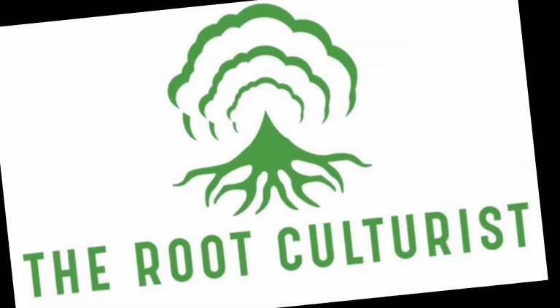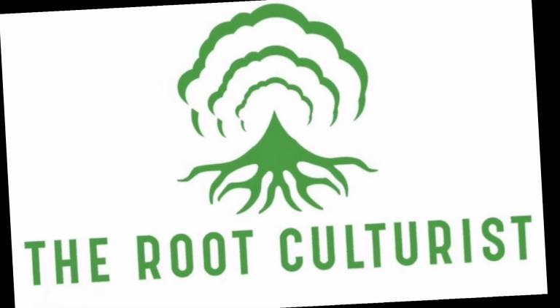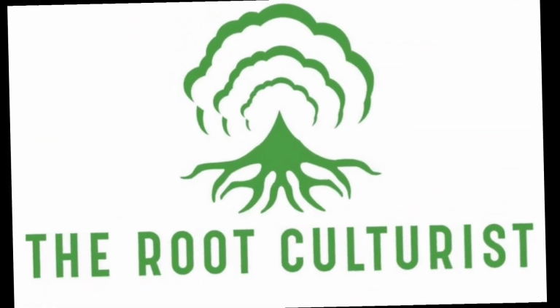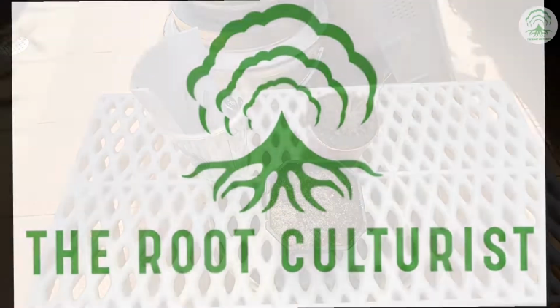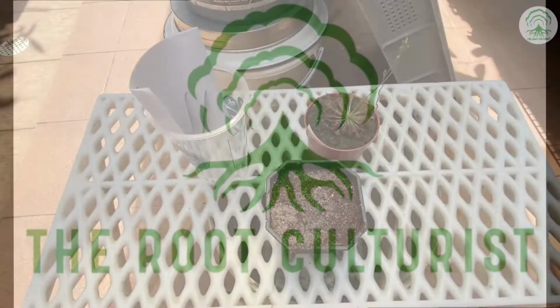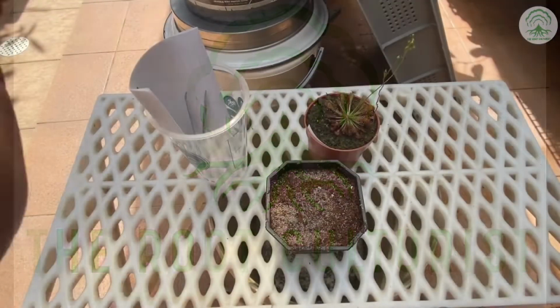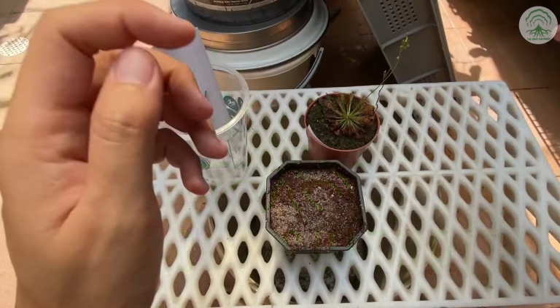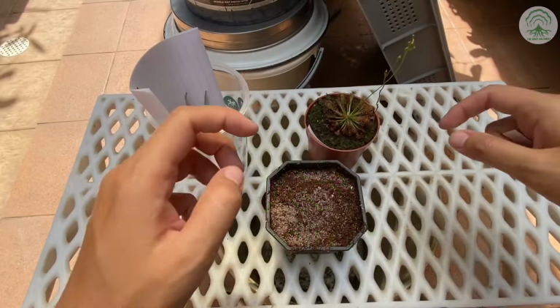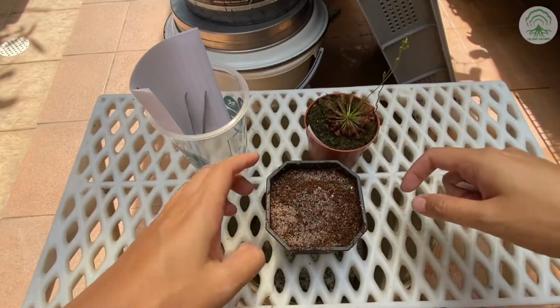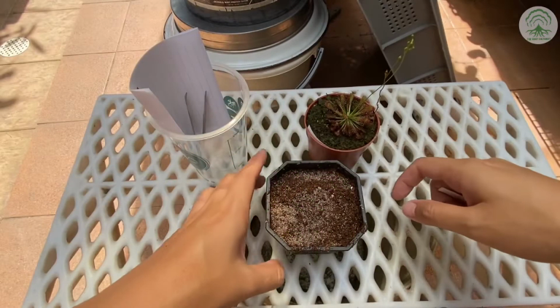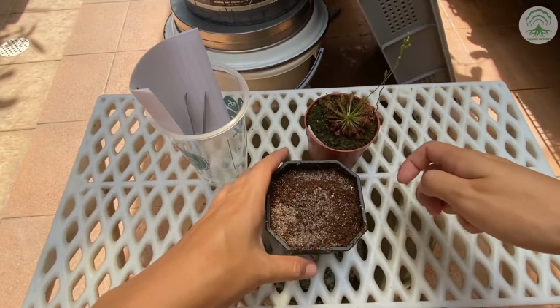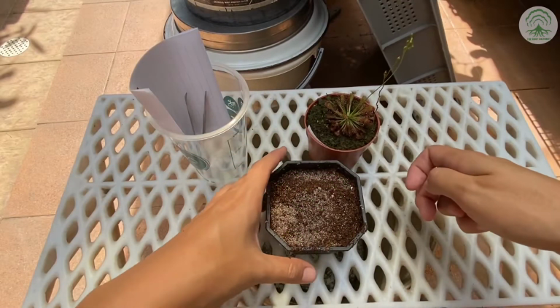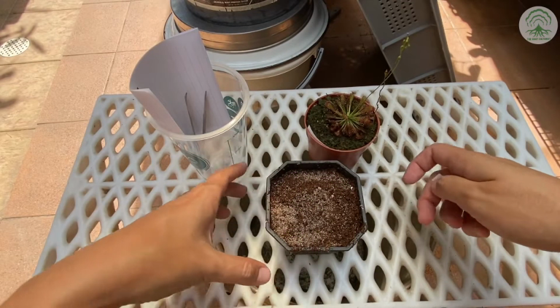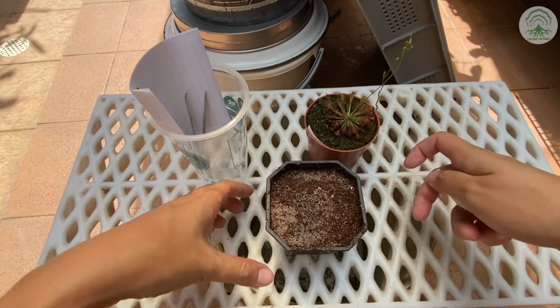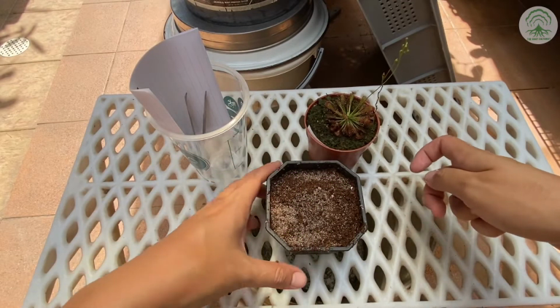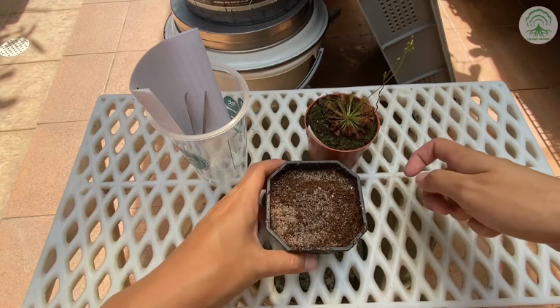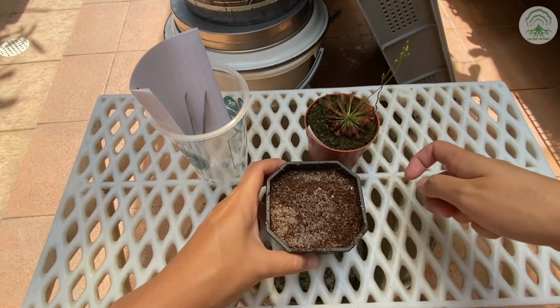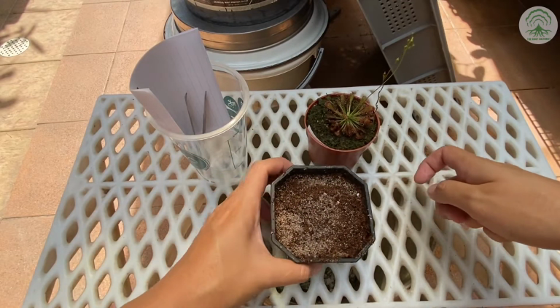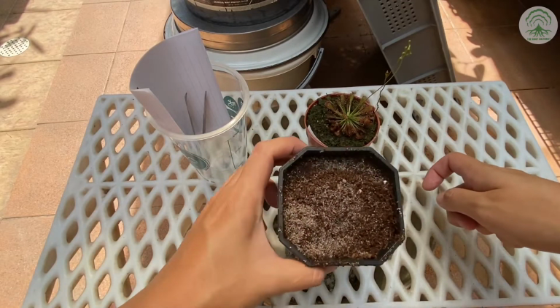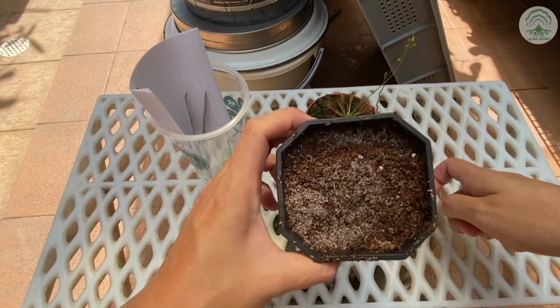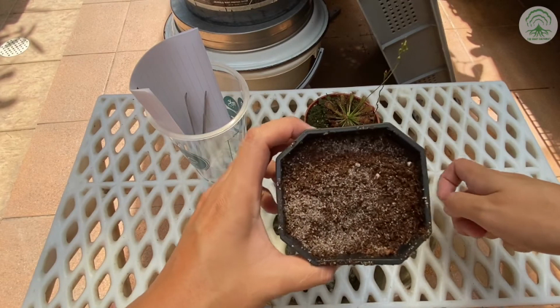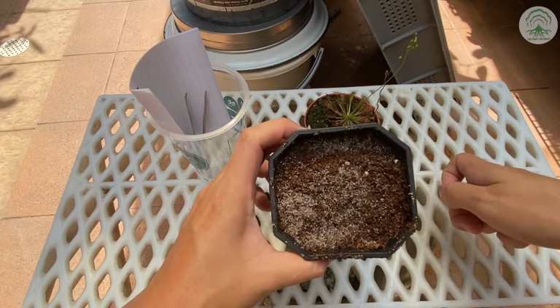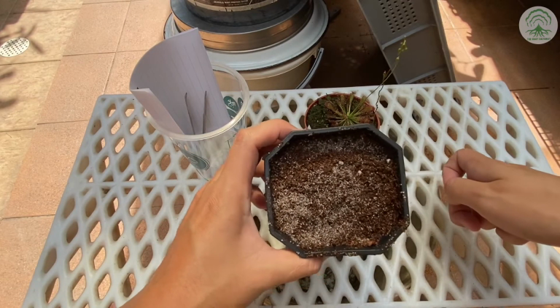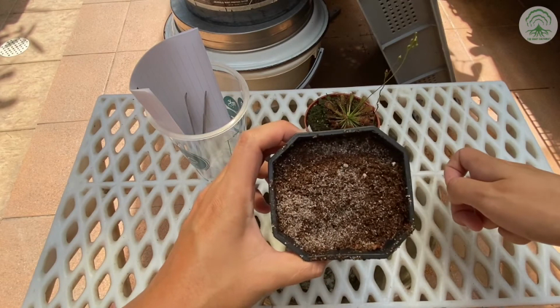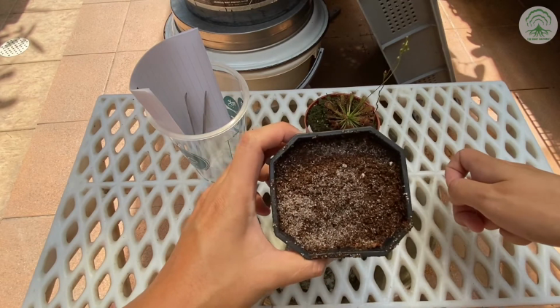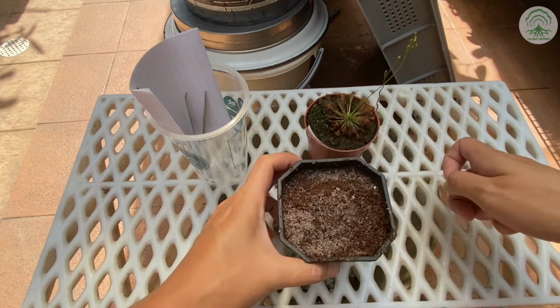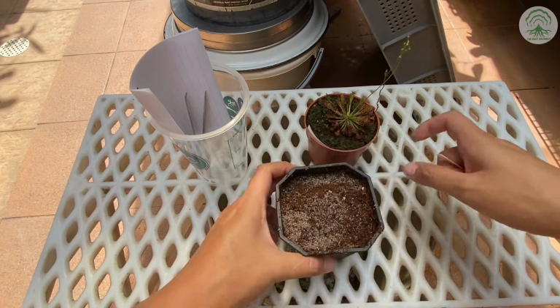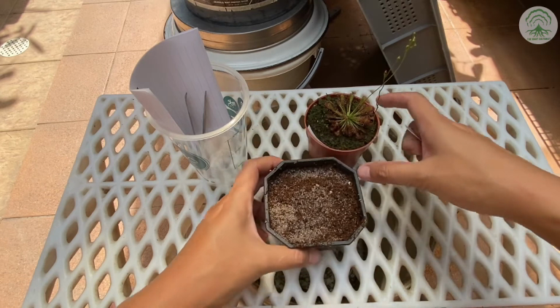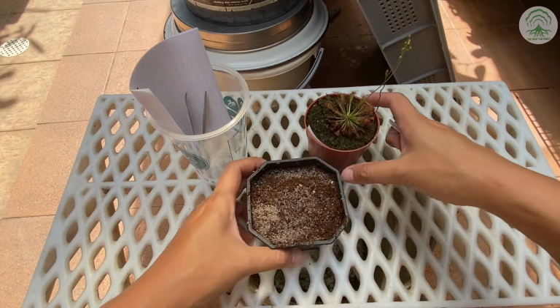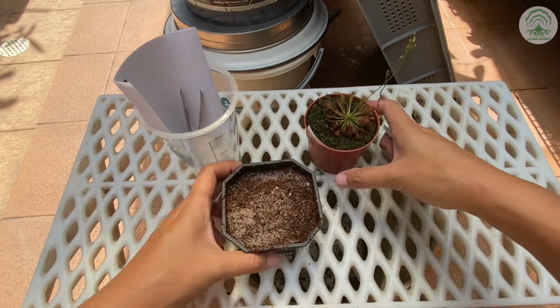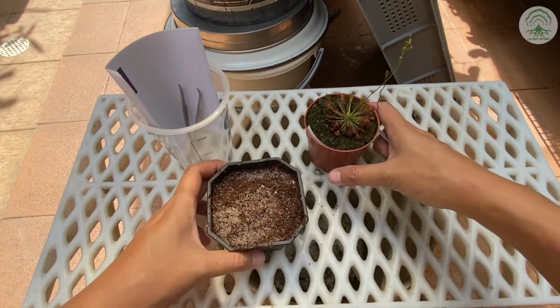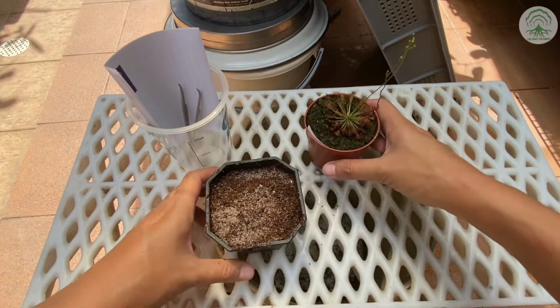Hi everyone, welcome to an episode of the RootCulturist. In this week's episode, we're going to talk about growing drosera from seeds.